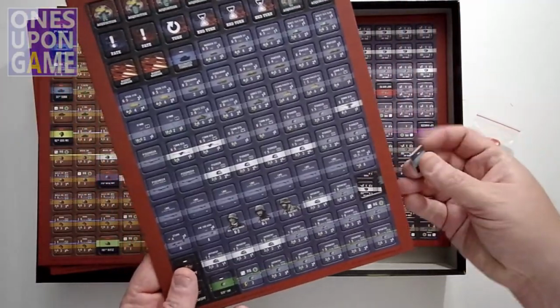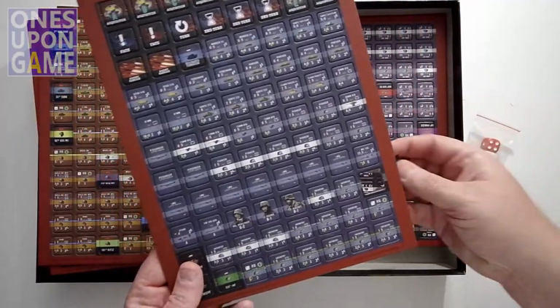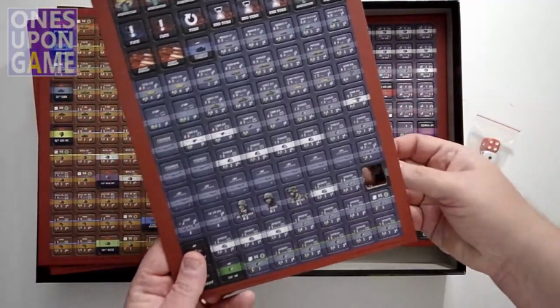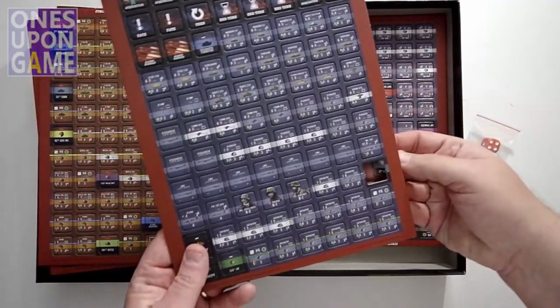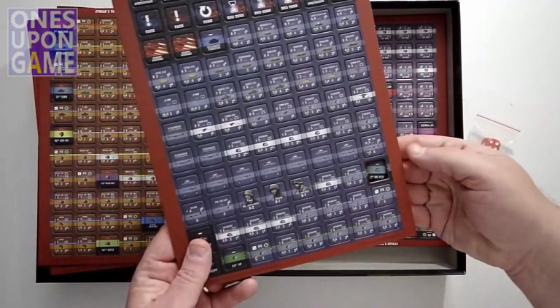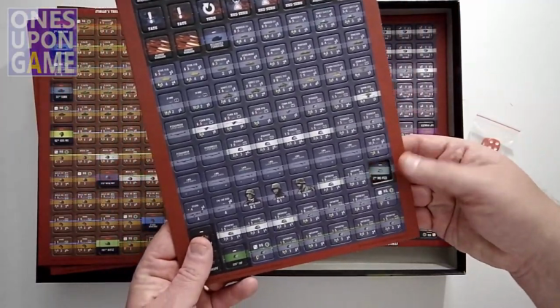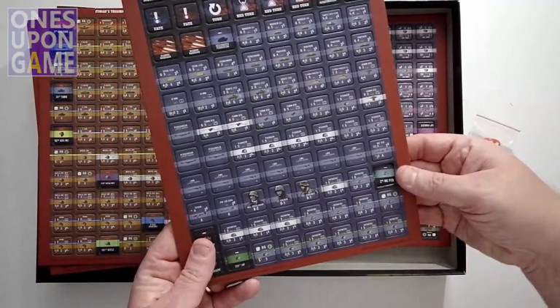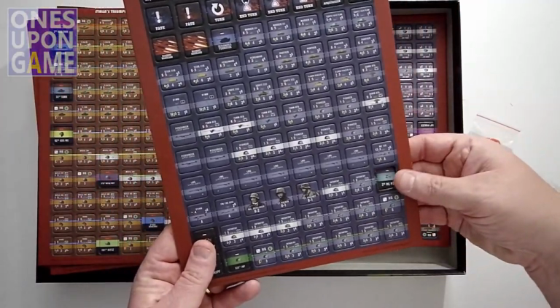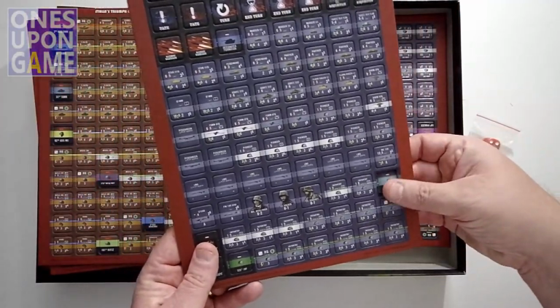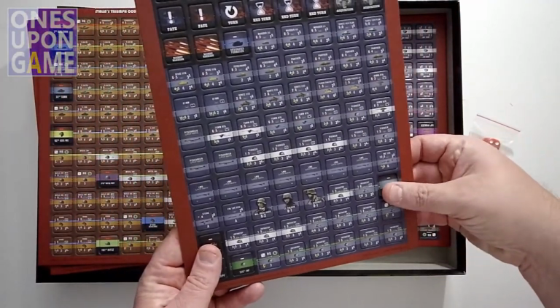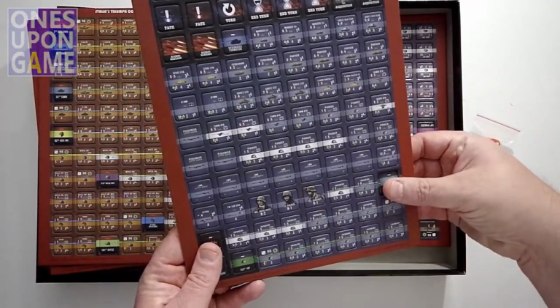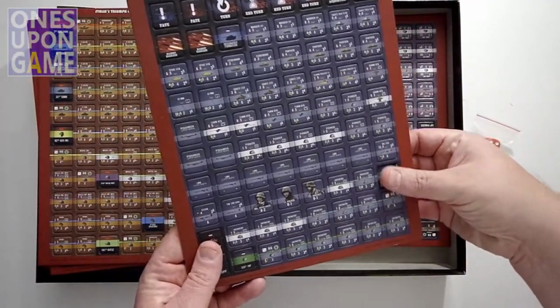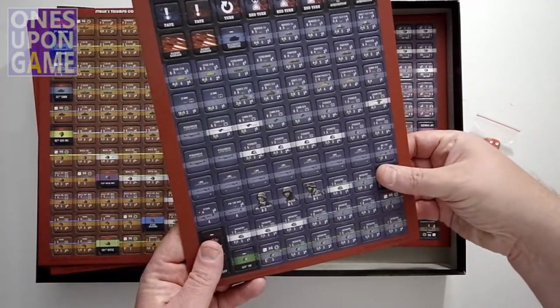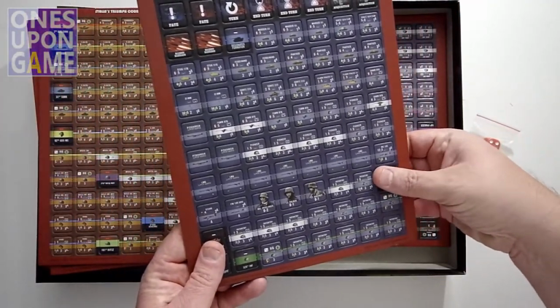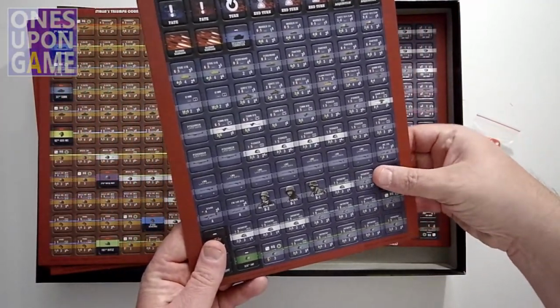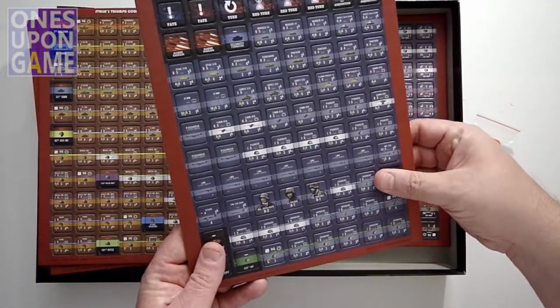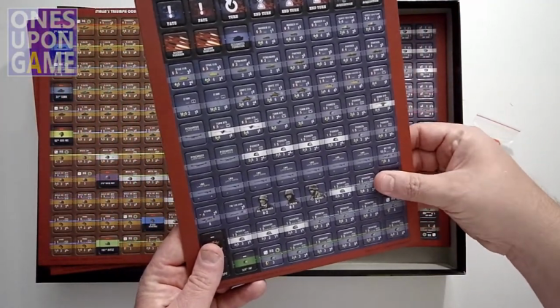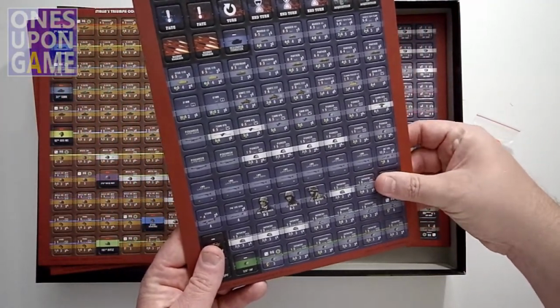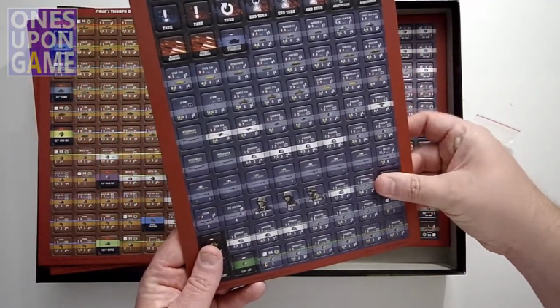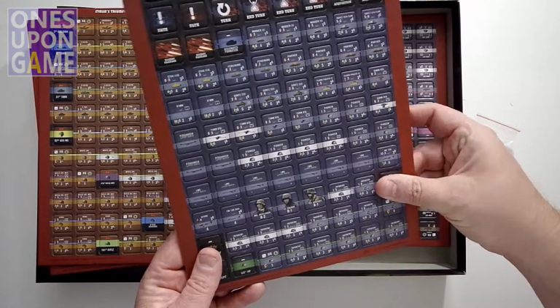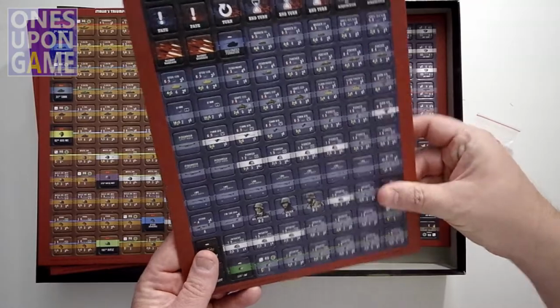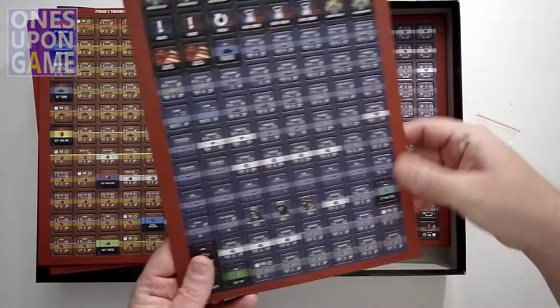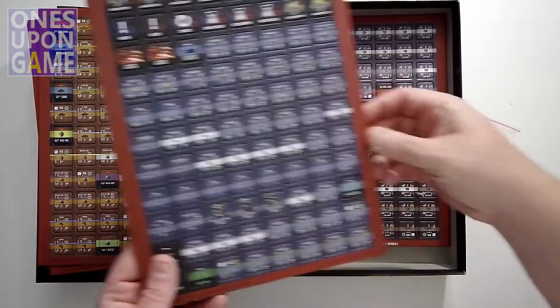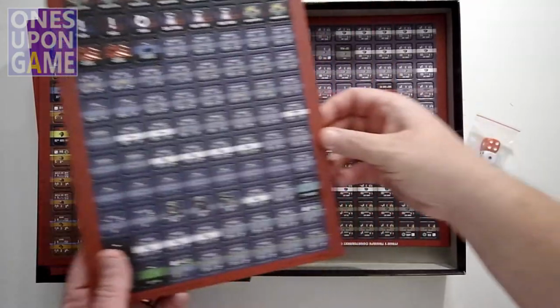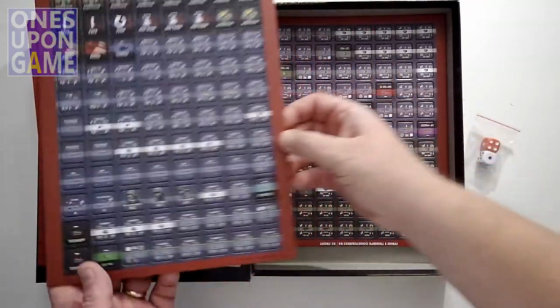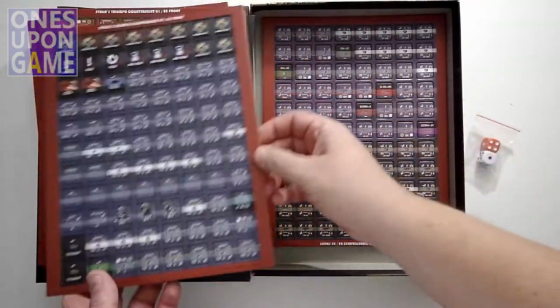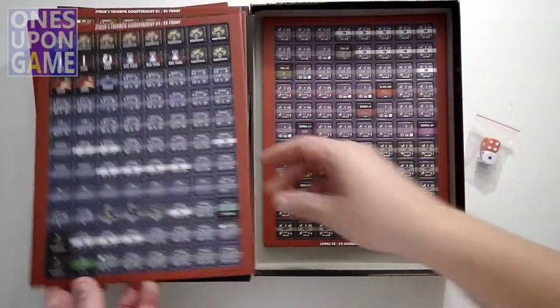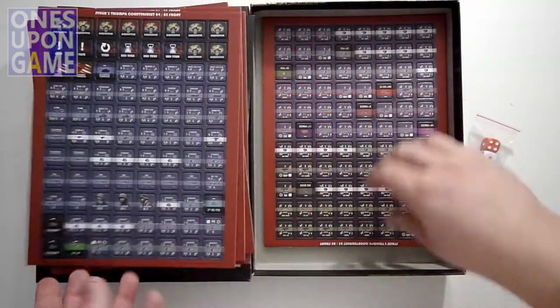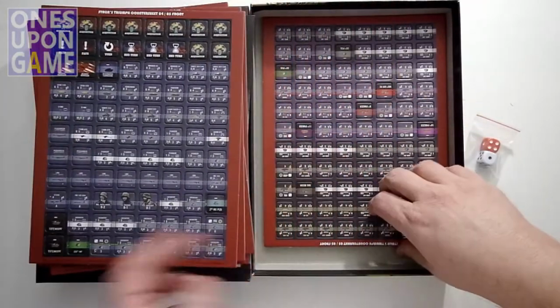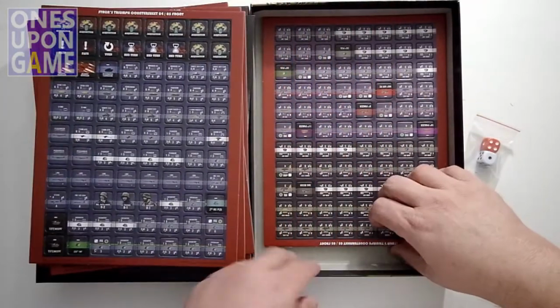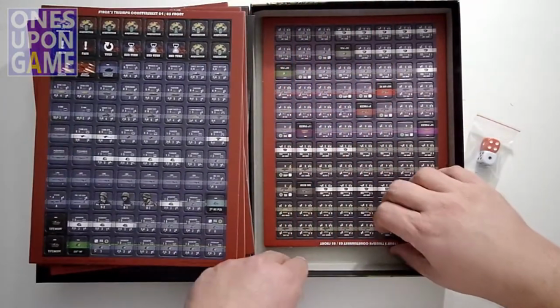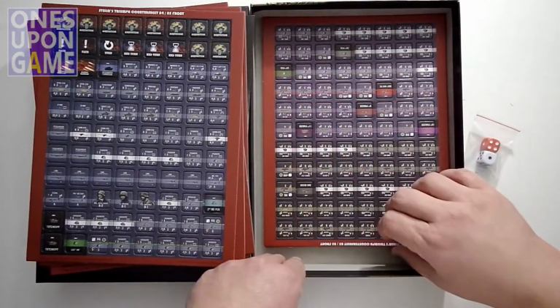The counters punch very cleanly and very quickly - they just want to fall right out. So you're going to have five sheets of very nice counters.